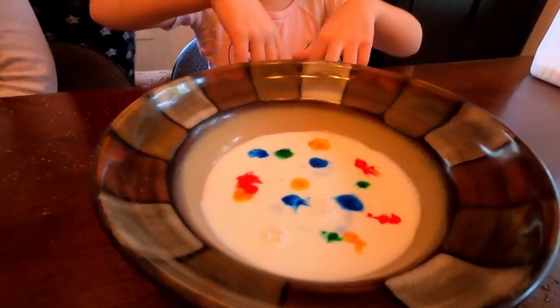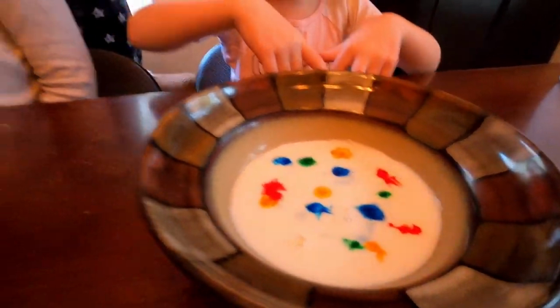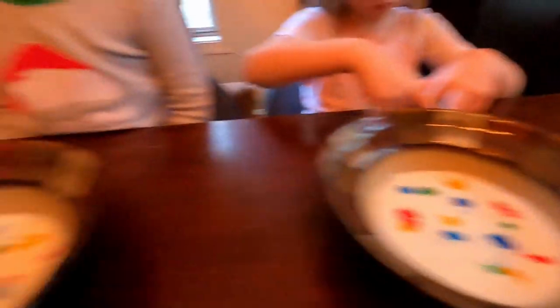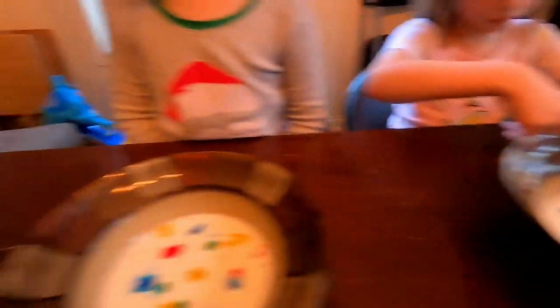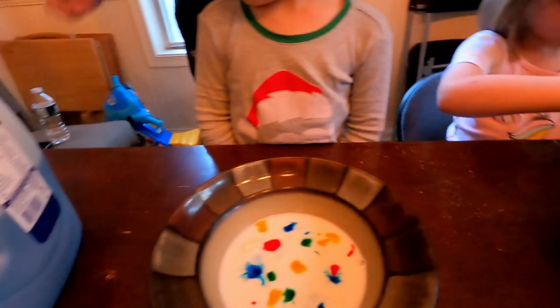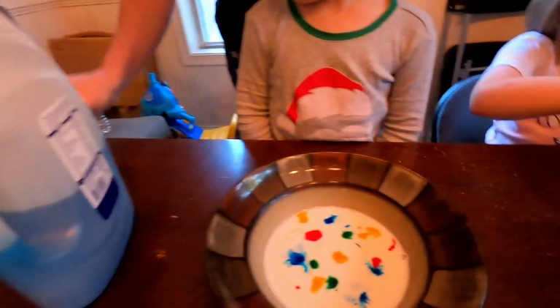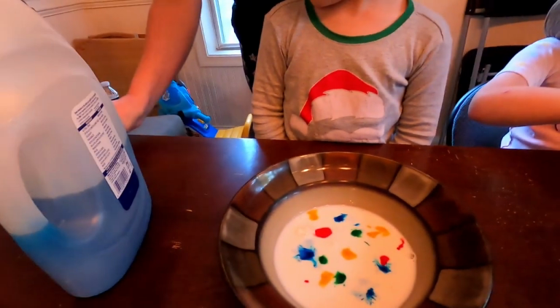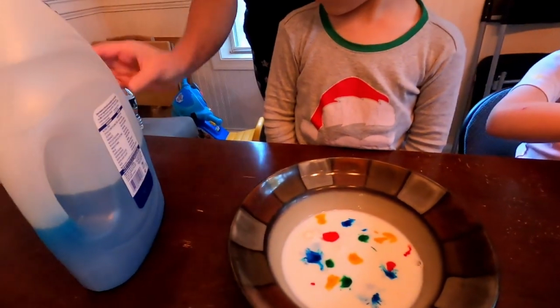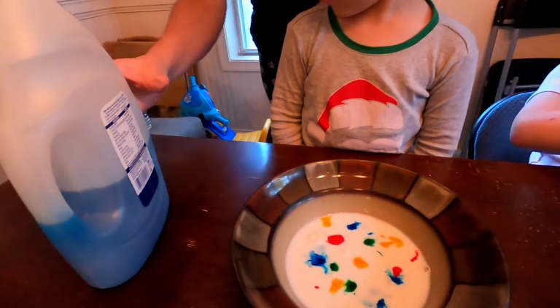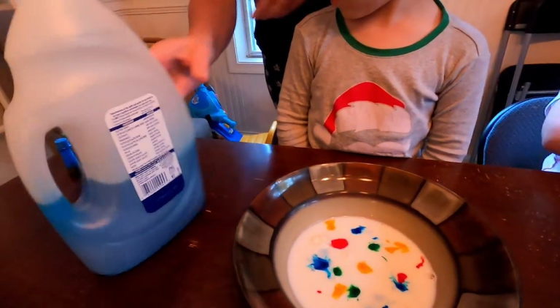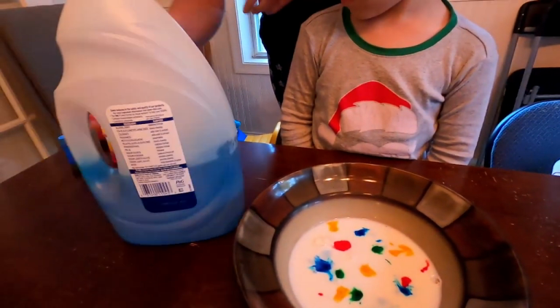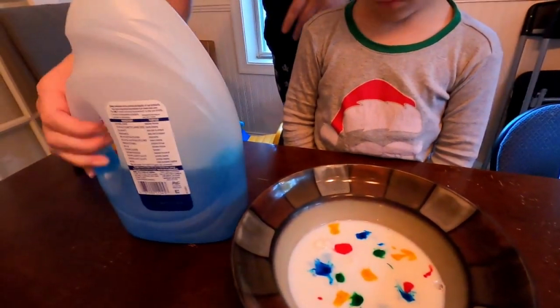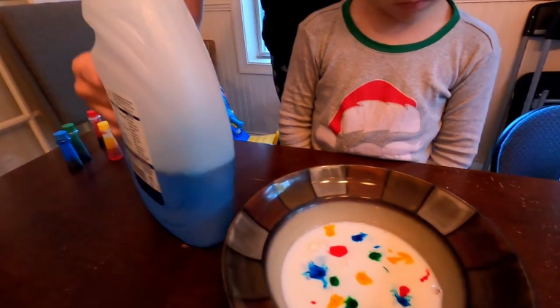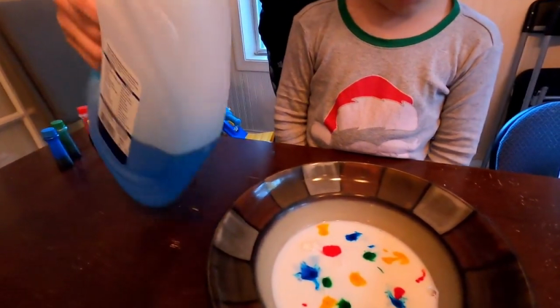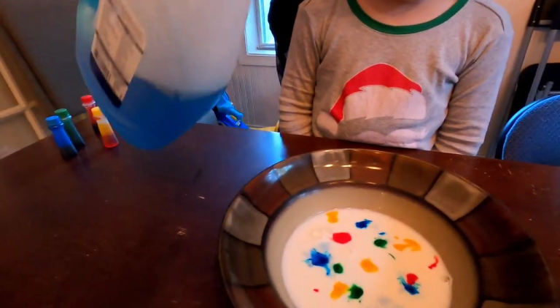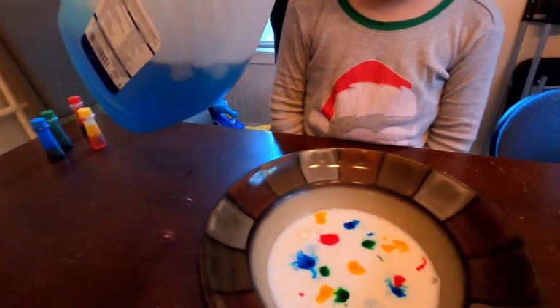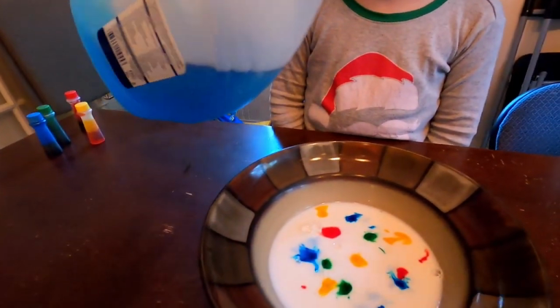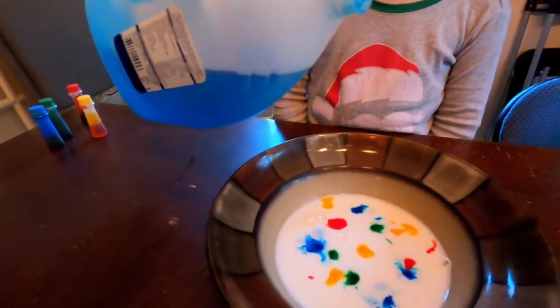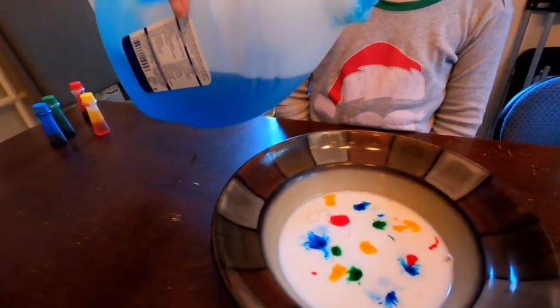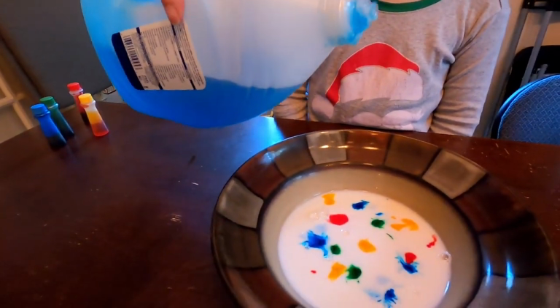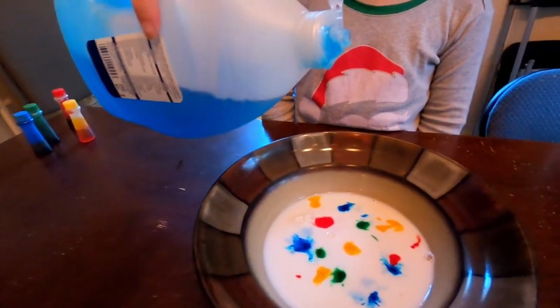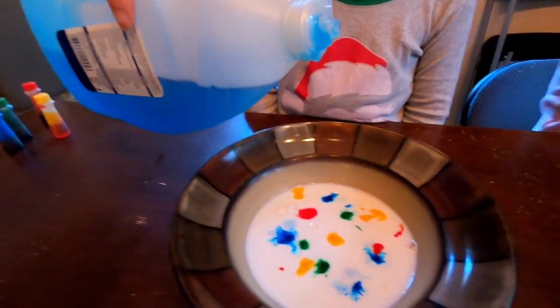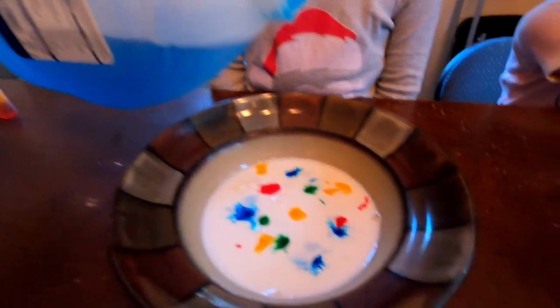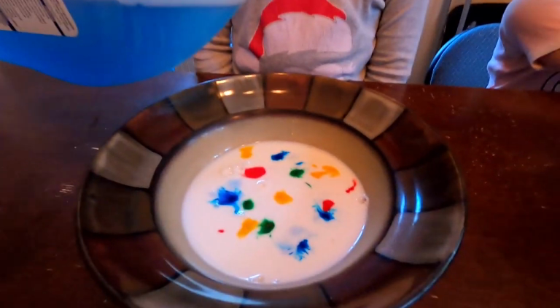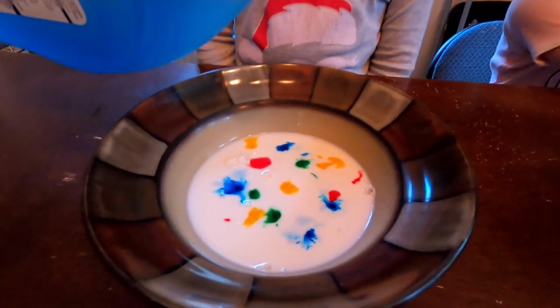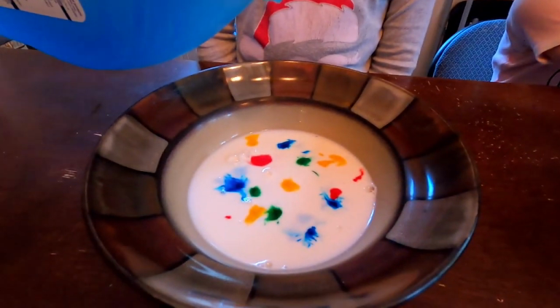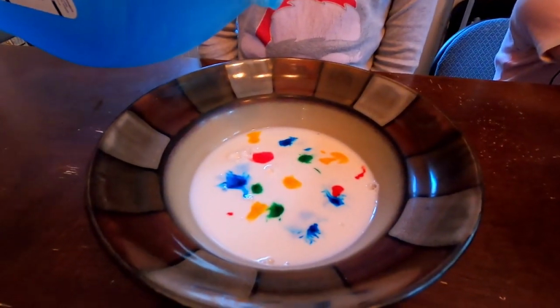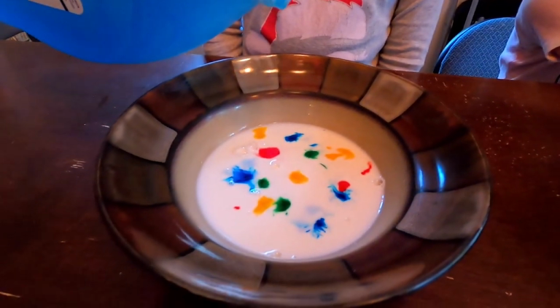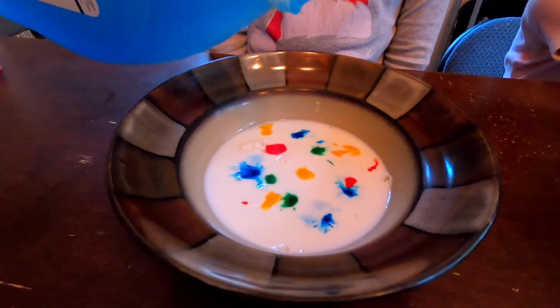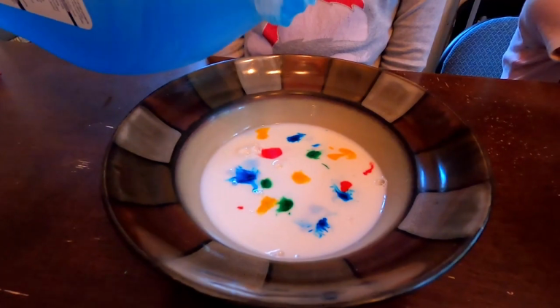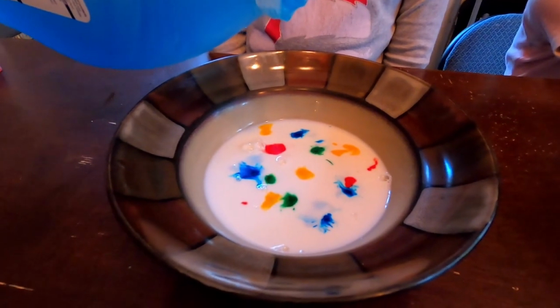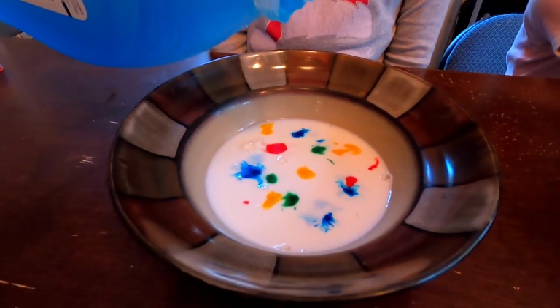Okay, next we're going to add a little bit of dish soap — a drop of dish soap — to the middle. Watch.